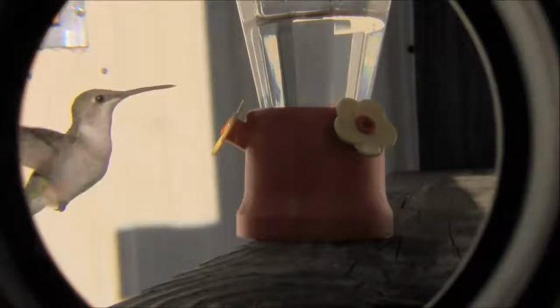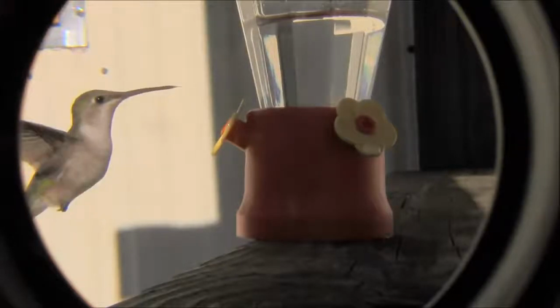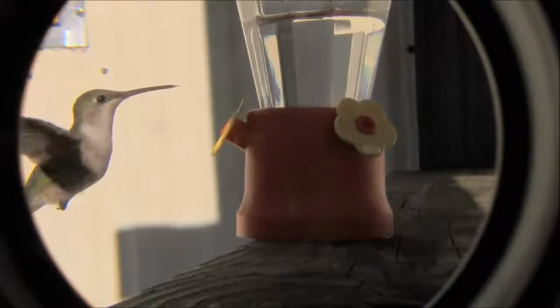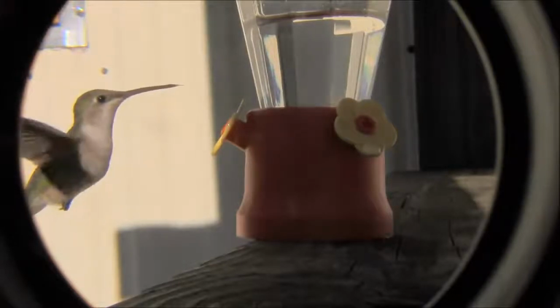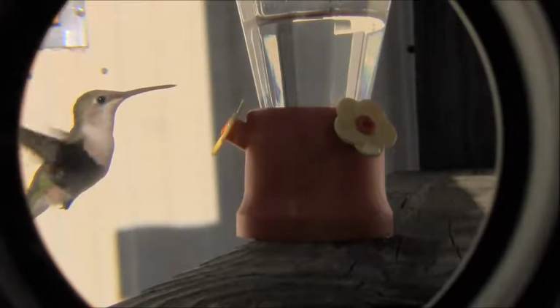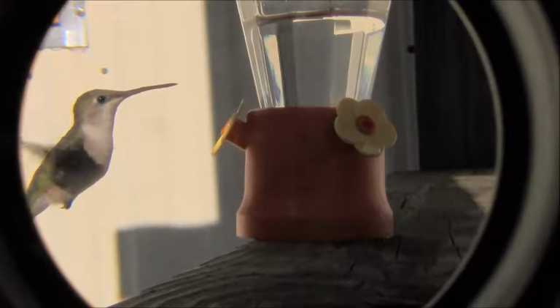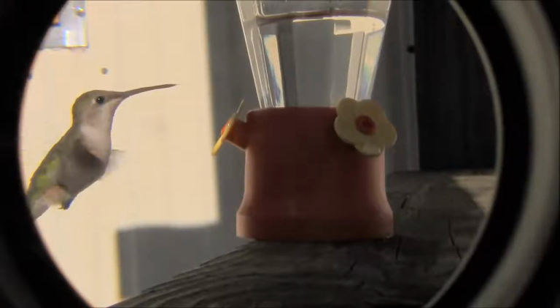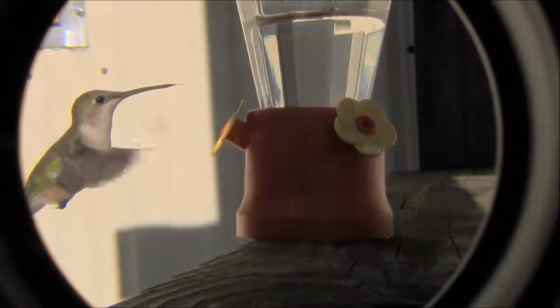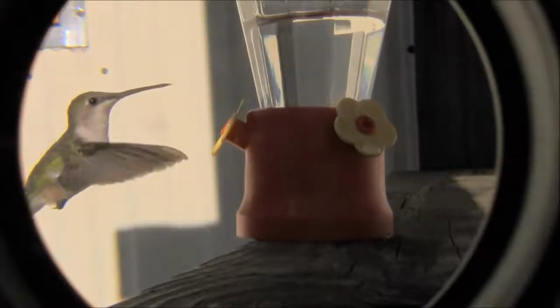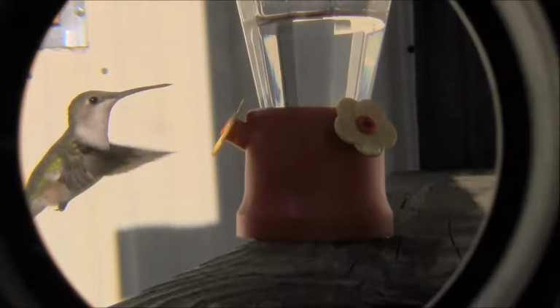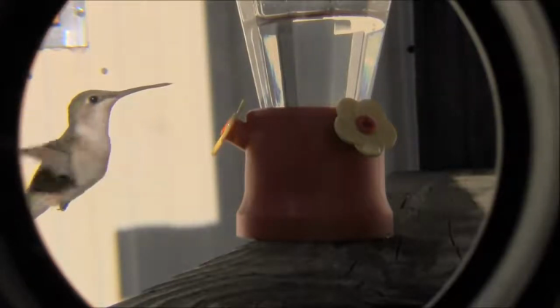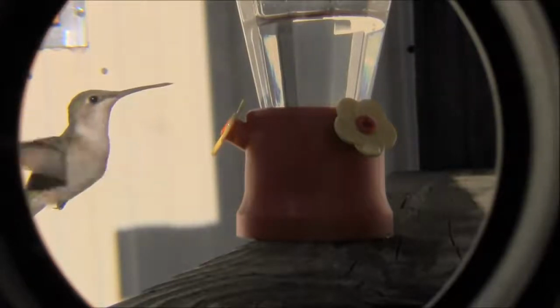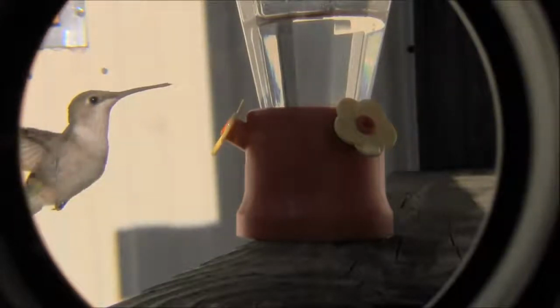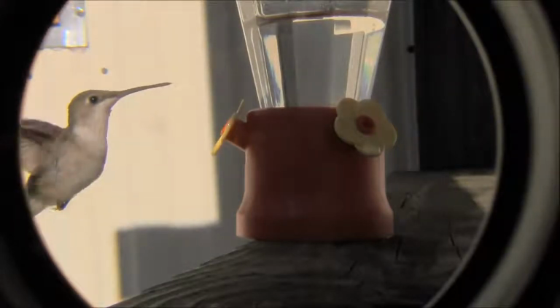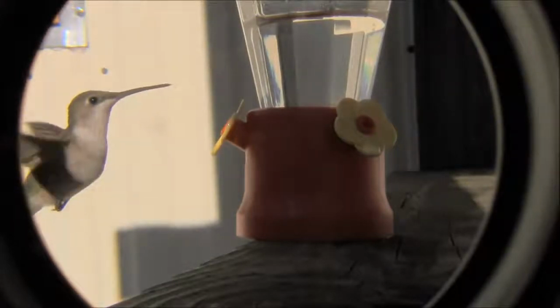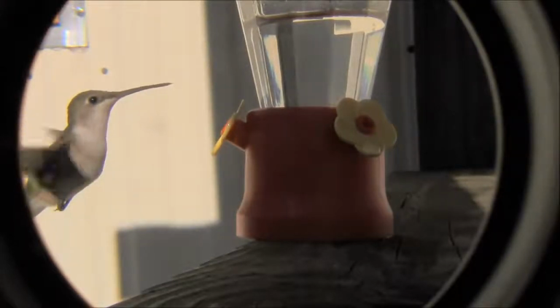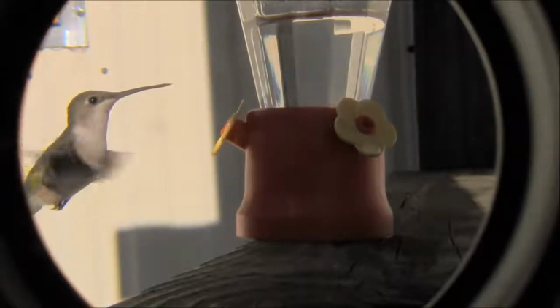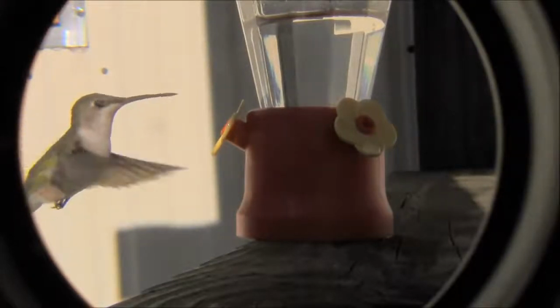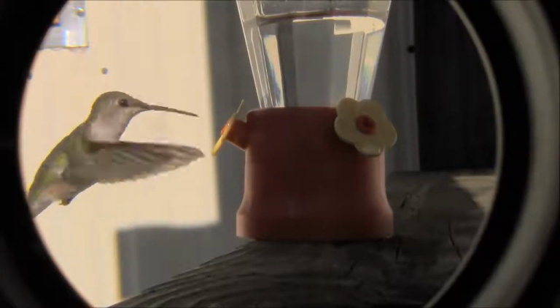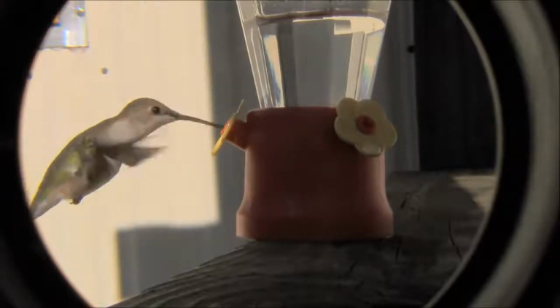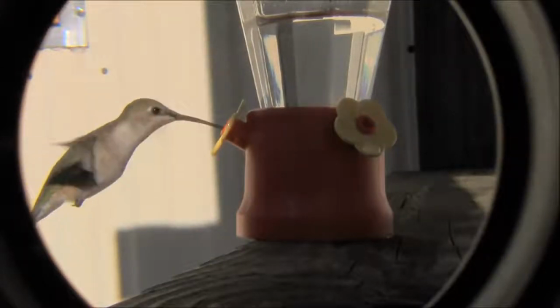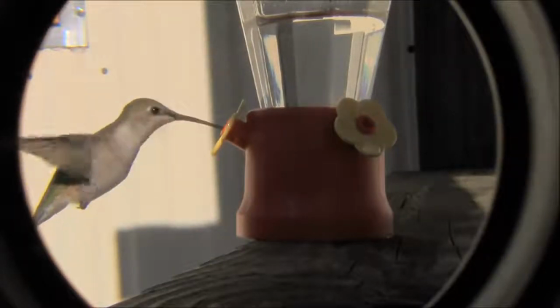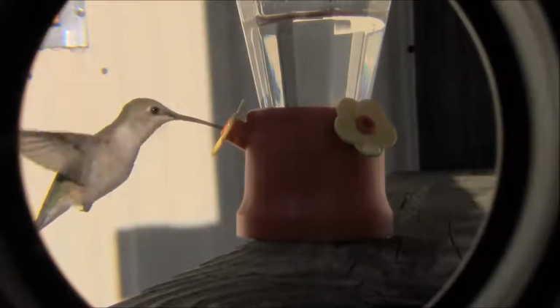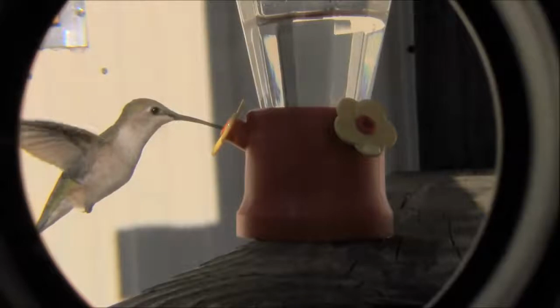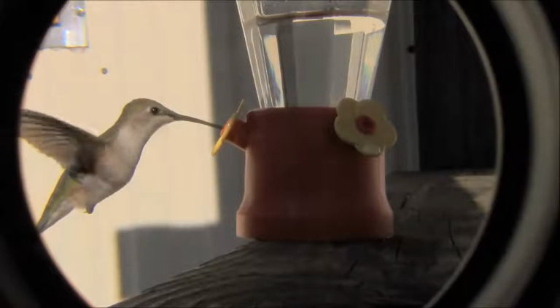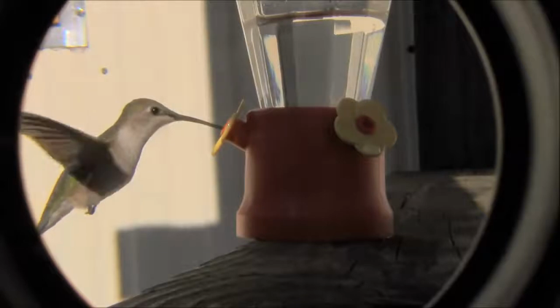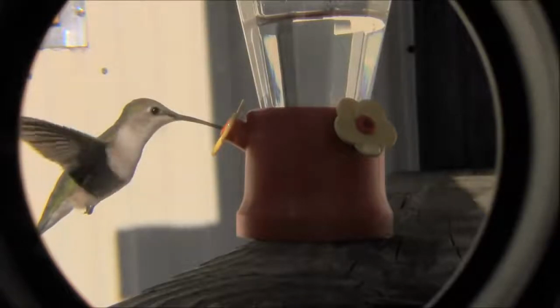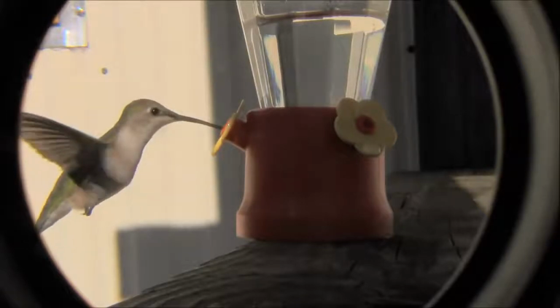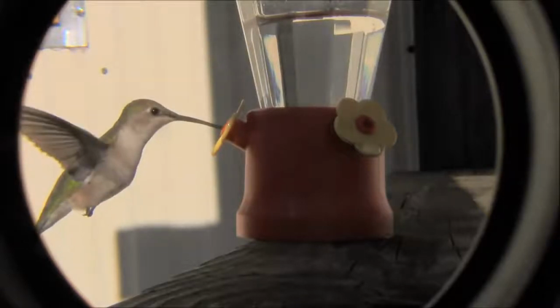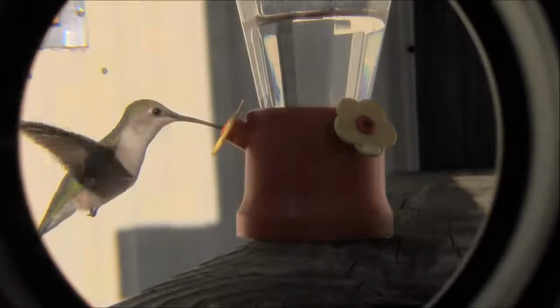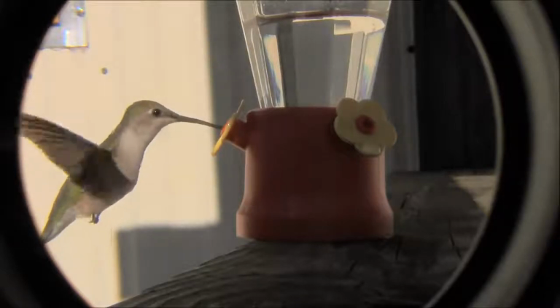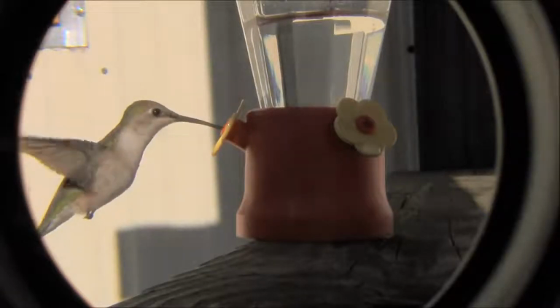Oh there, that's a very cool wing beat there. I've slowed that down so you can kind of see it.